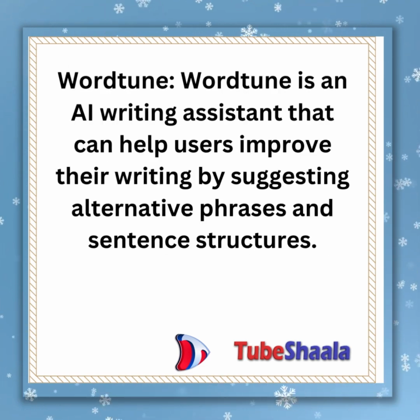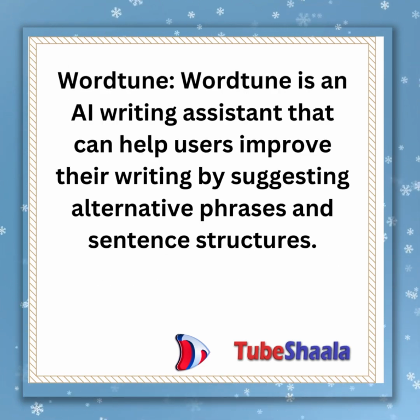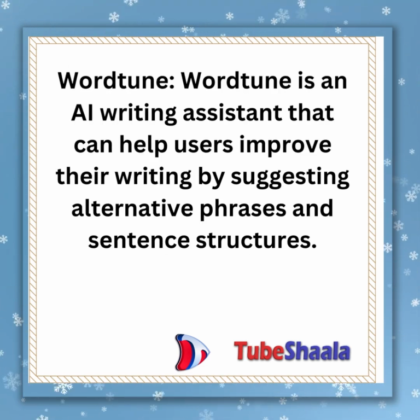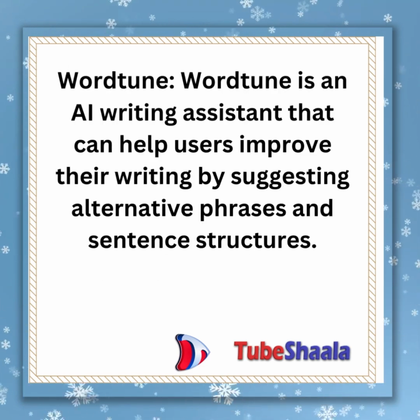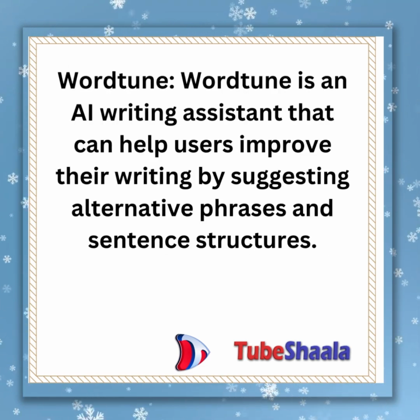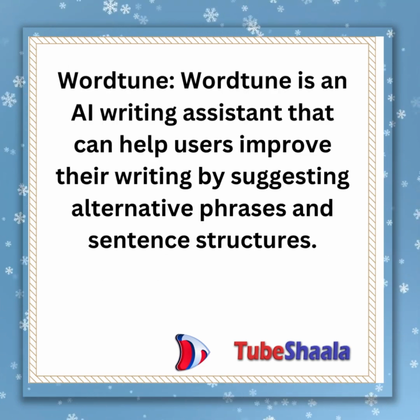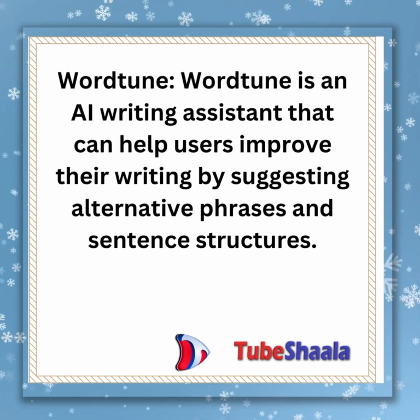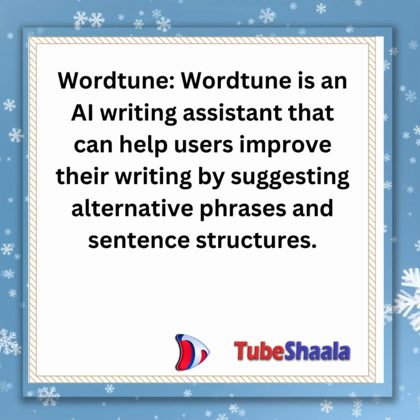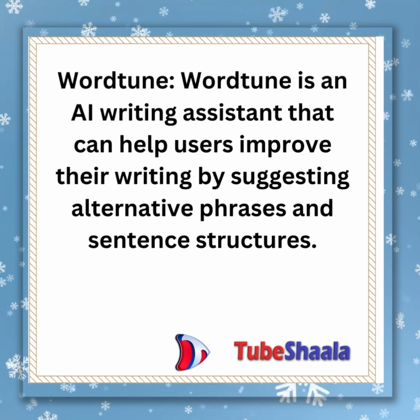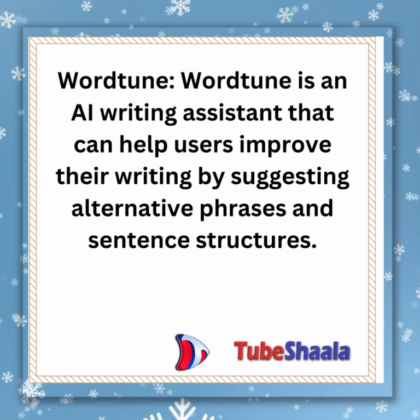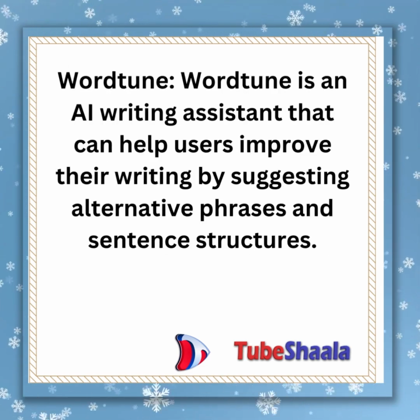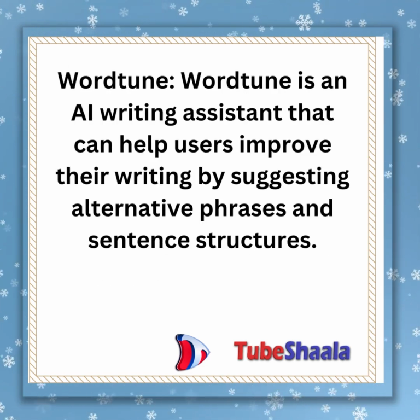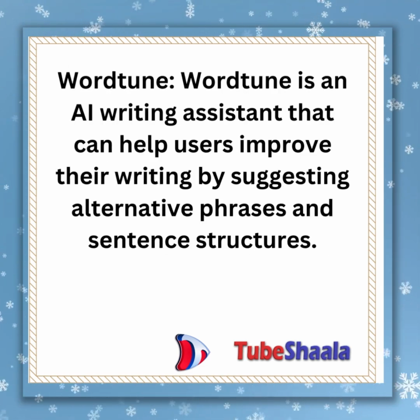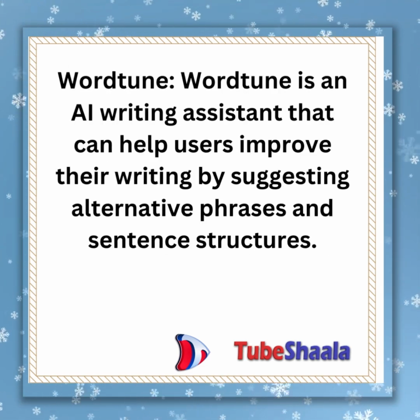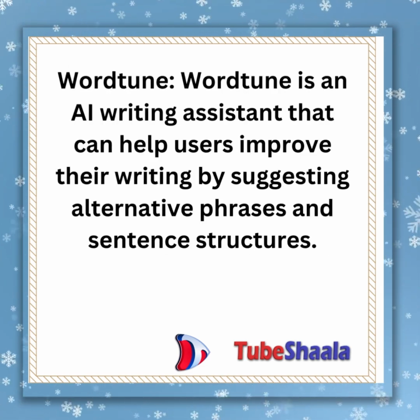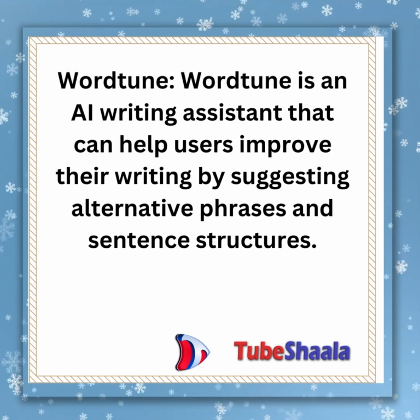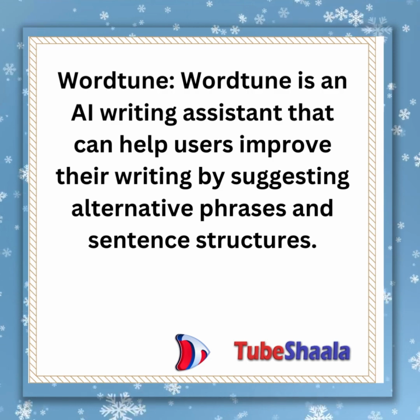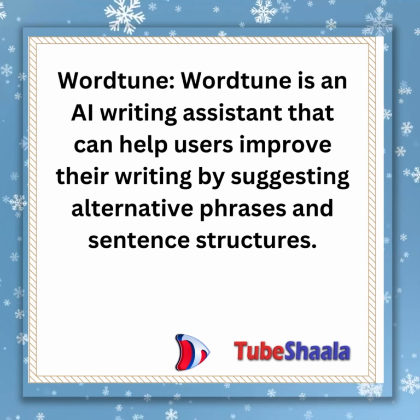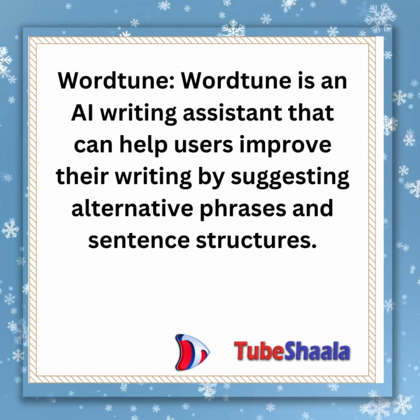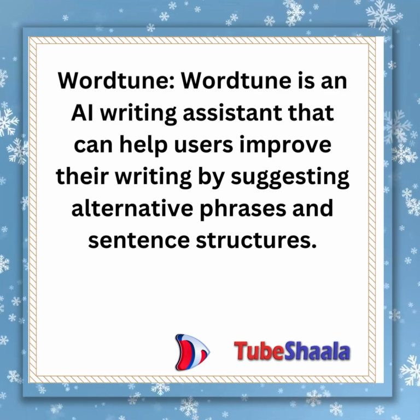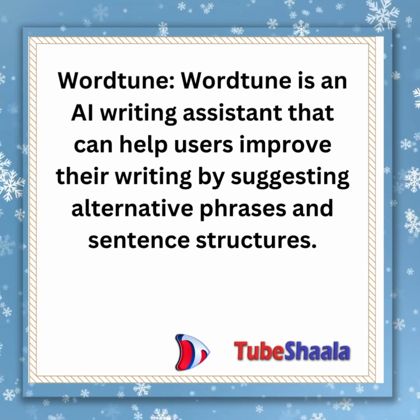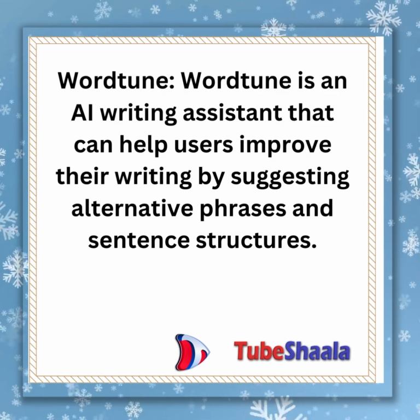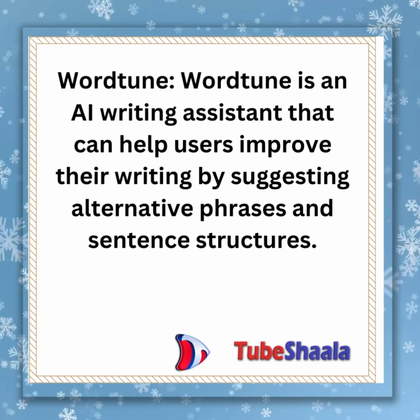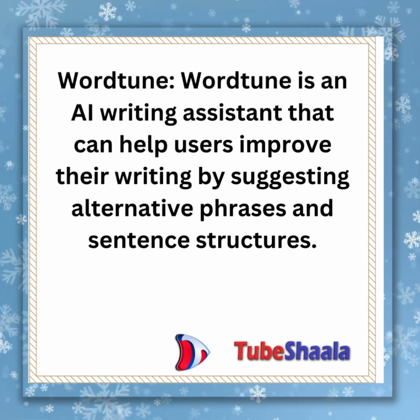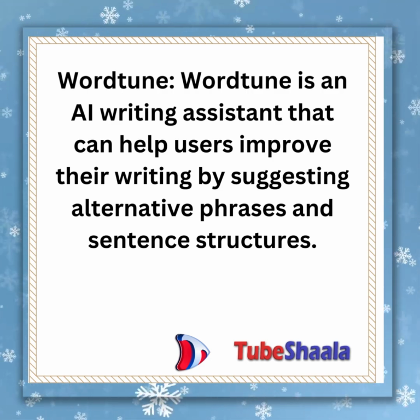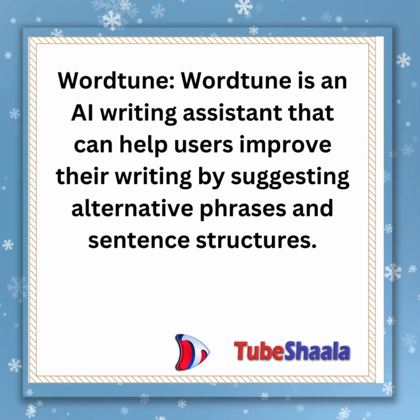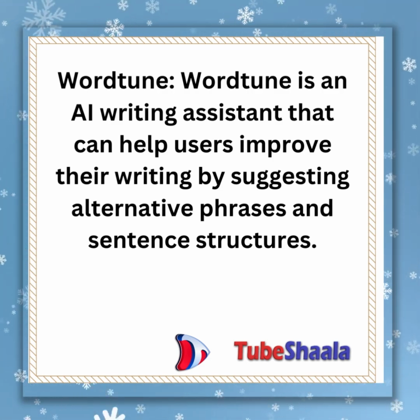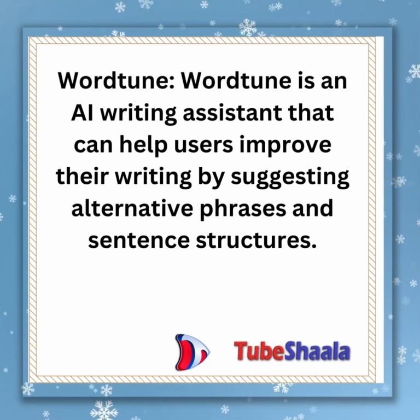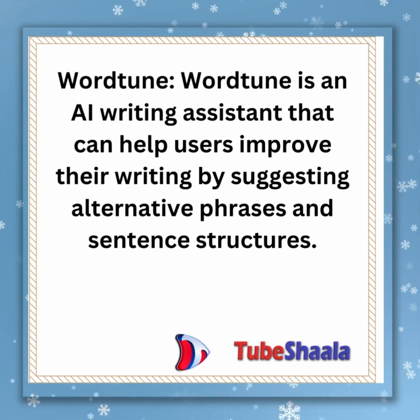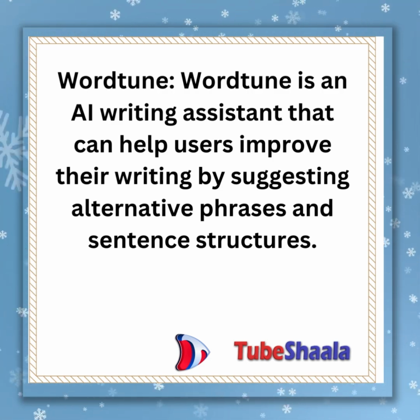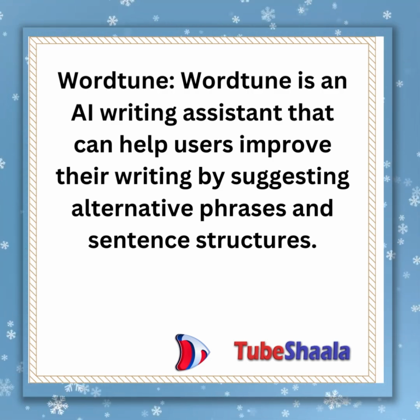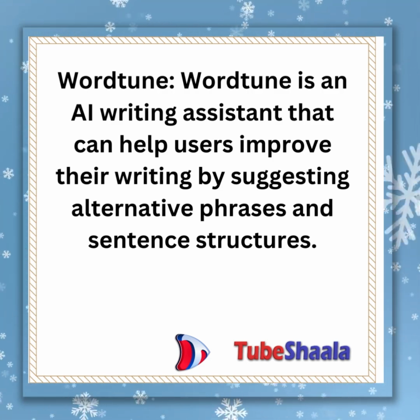WordTune is an AI writing assistant that can help users improve their writing by suggesting alternative phrases and sentence structures.